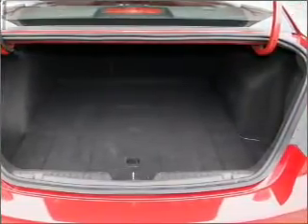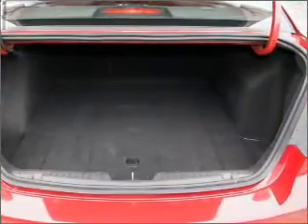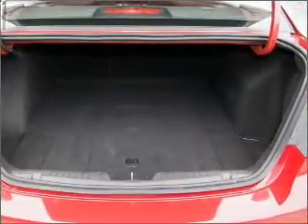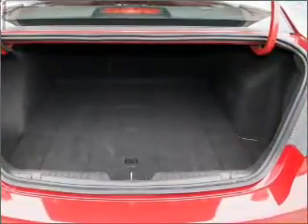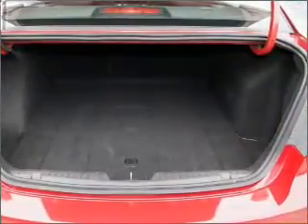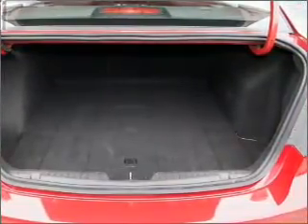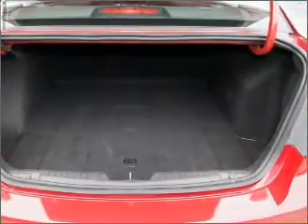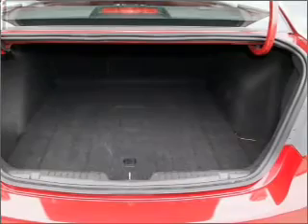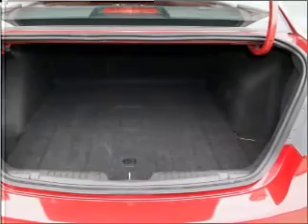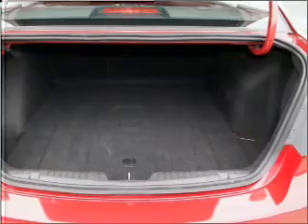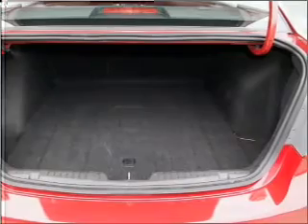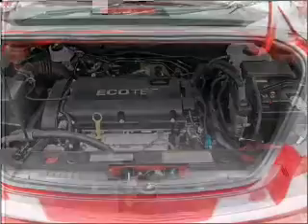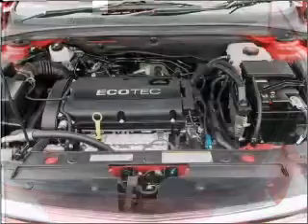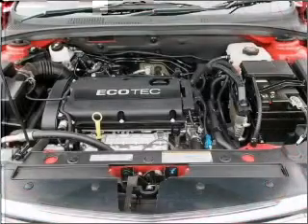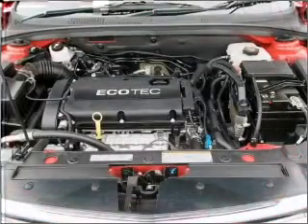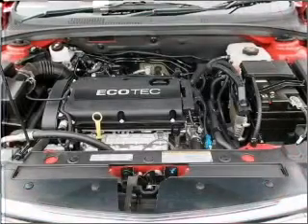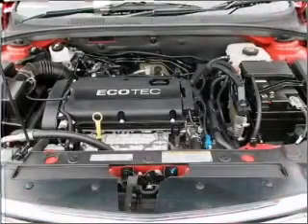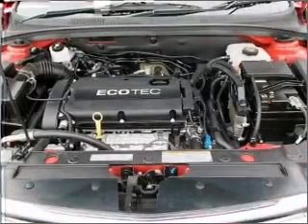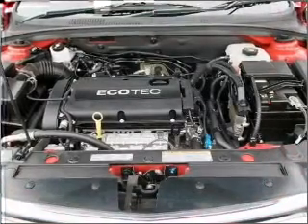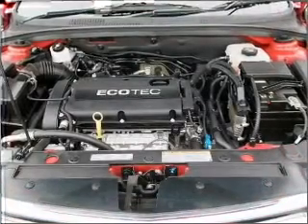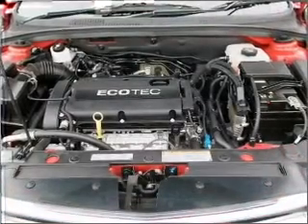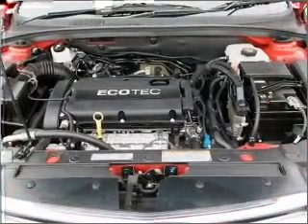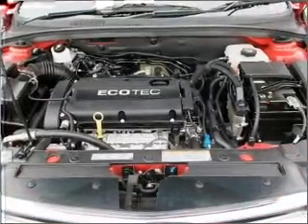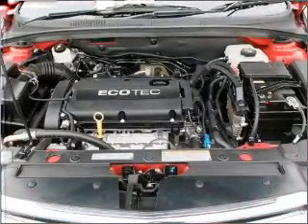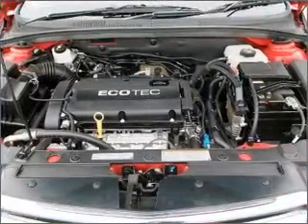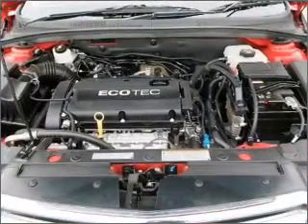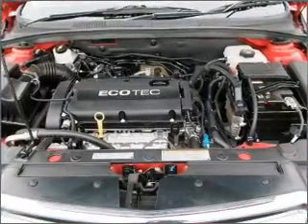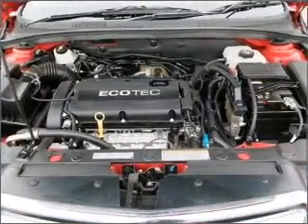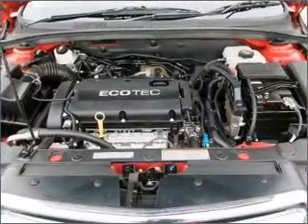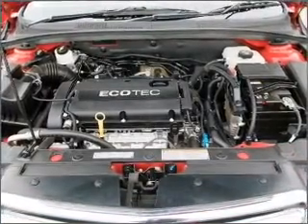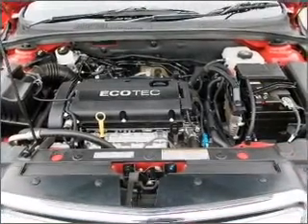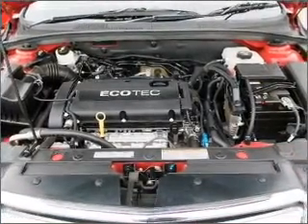The premium wheels add a stylish touch, and heated seats are a desirable comfort feature.